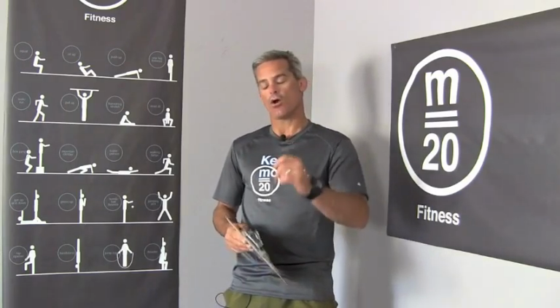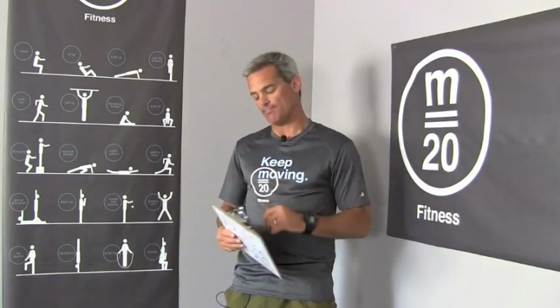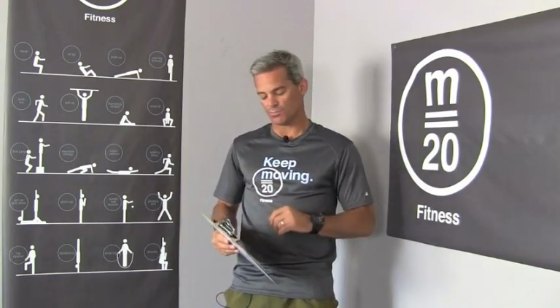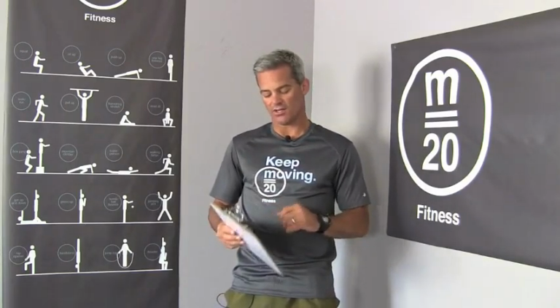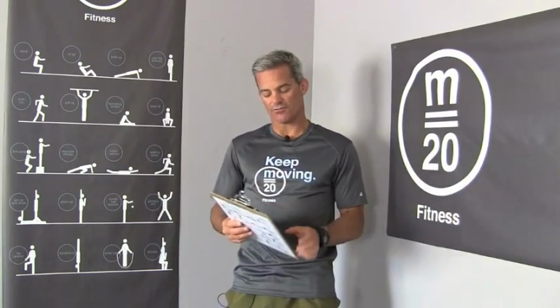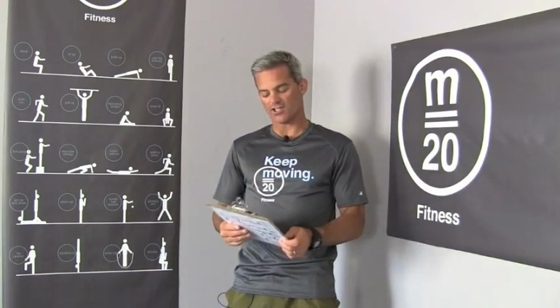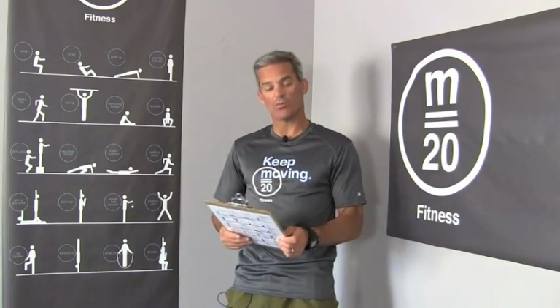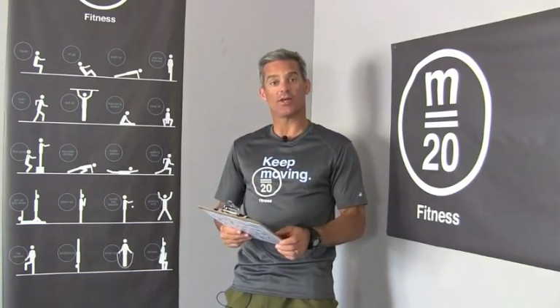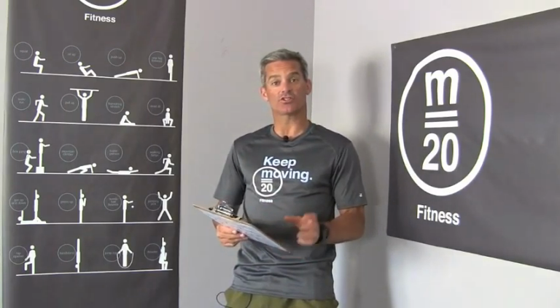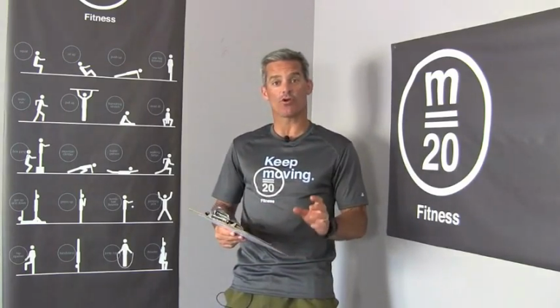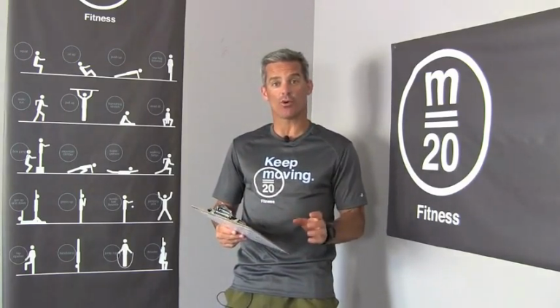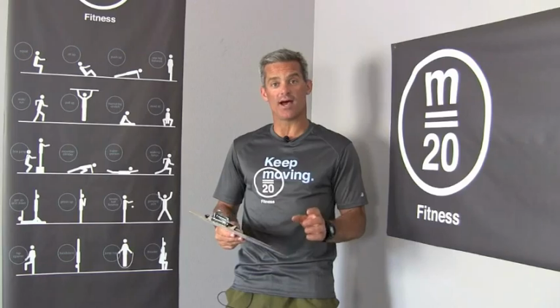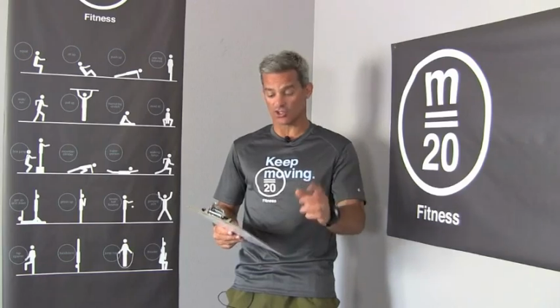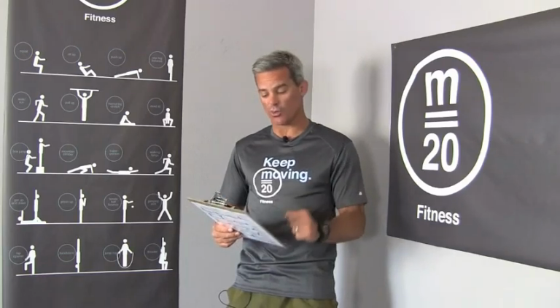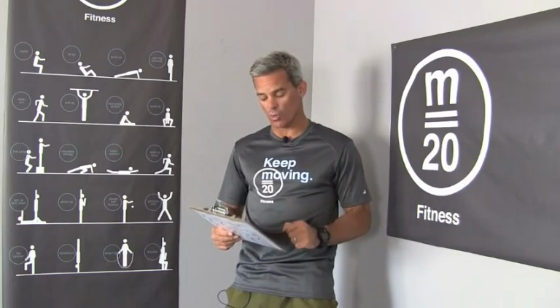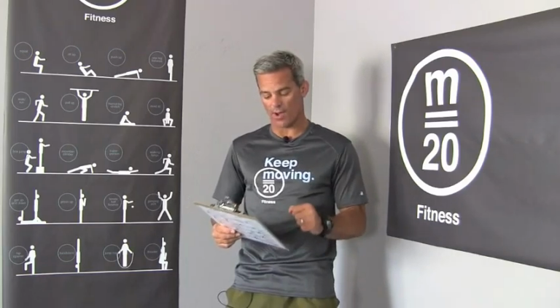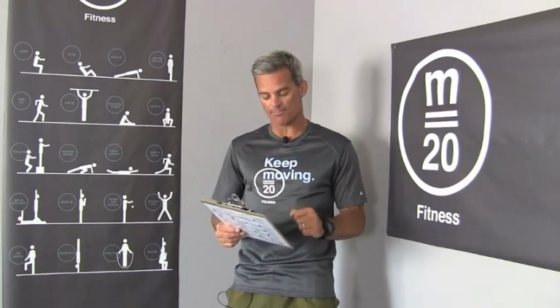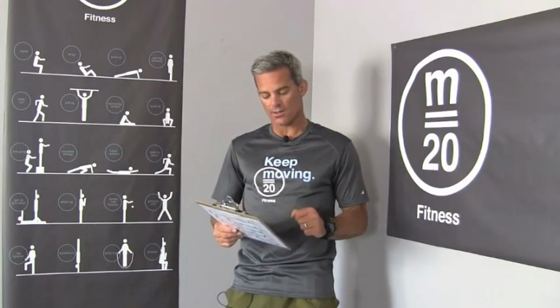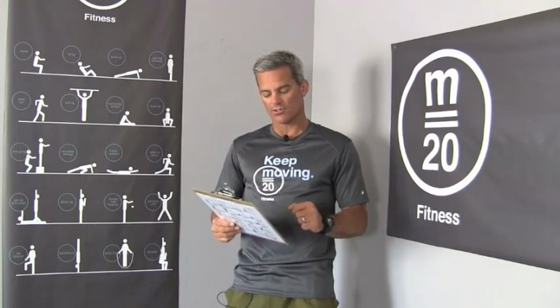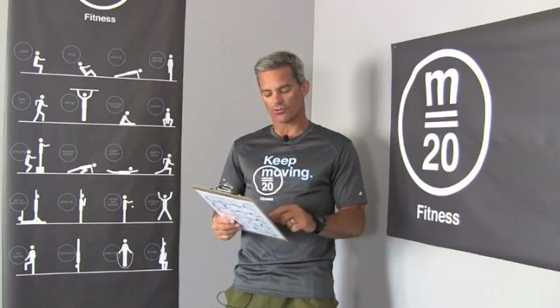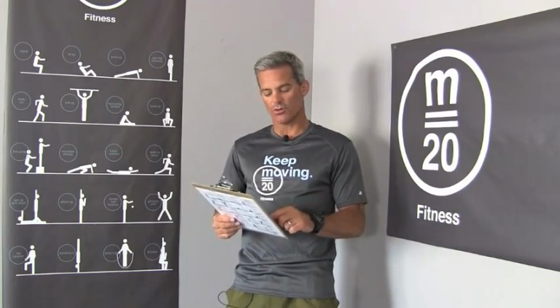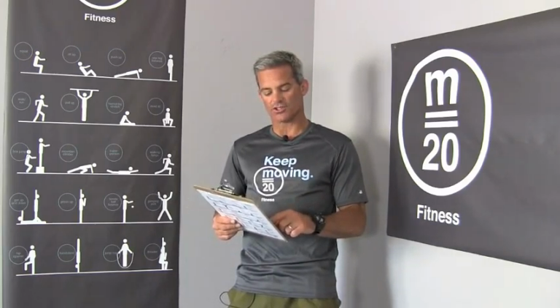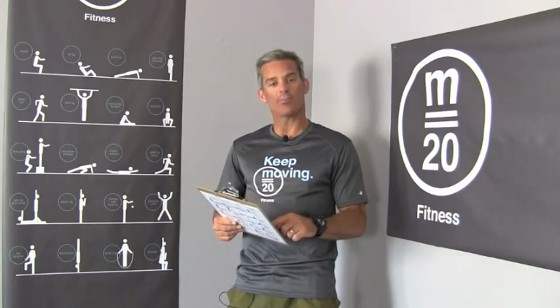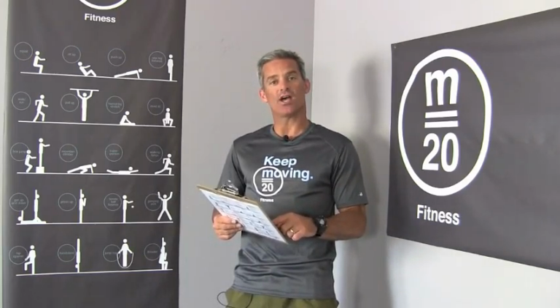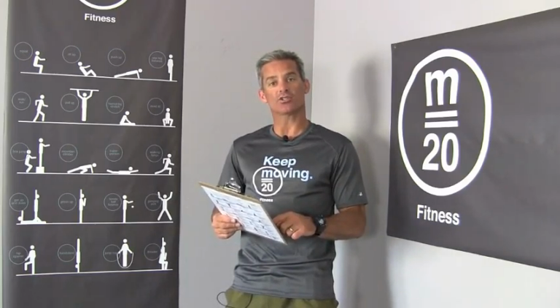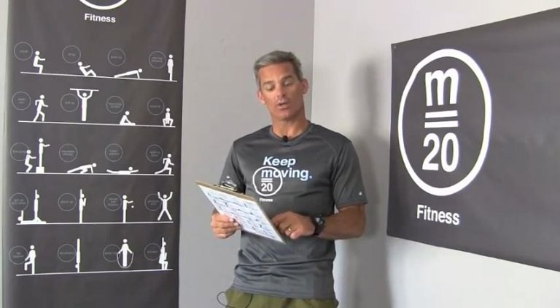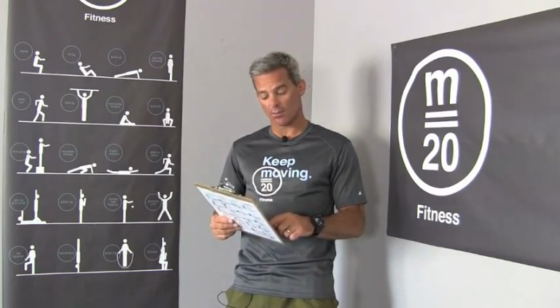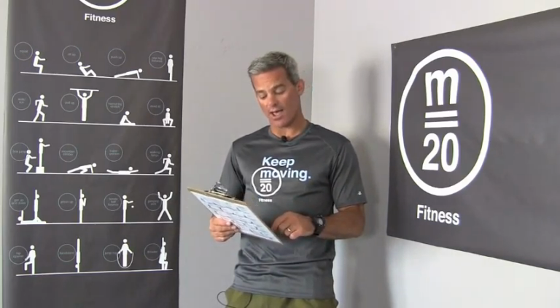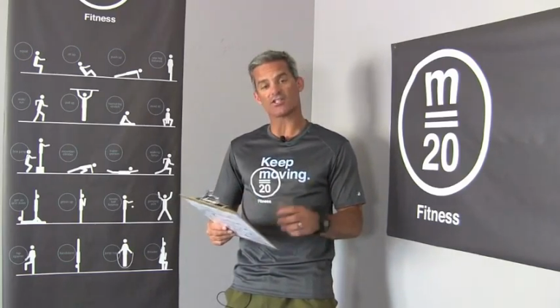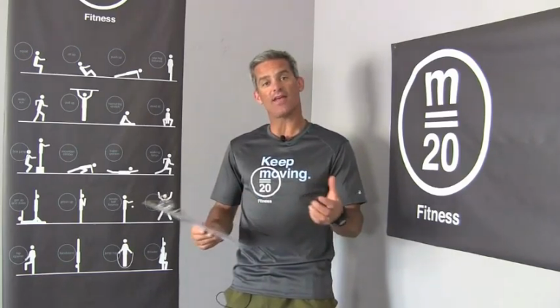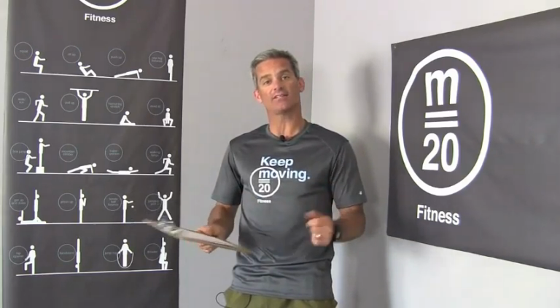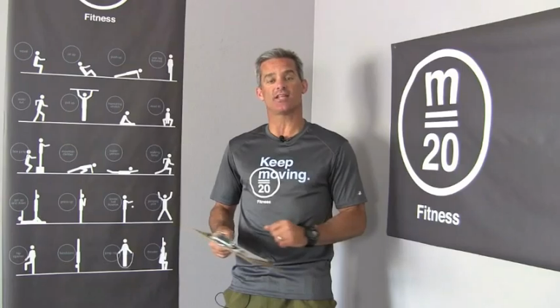All right, let's get into Friday's Movement Plan. This is 4.9. As always, warm up and score three movements: jumping jacks, one-leg balance, and the handstand.